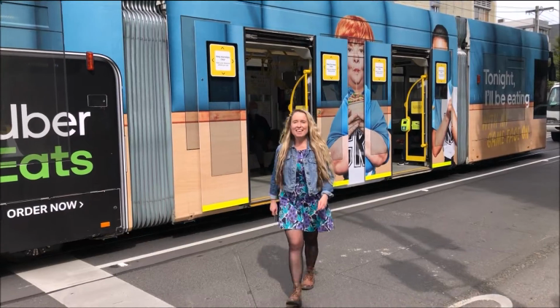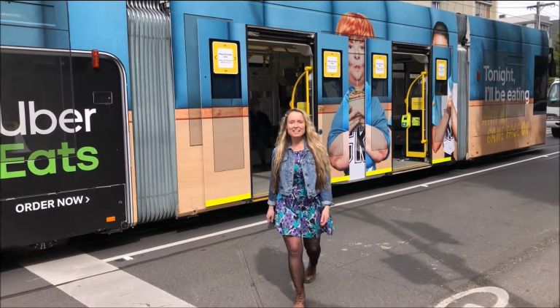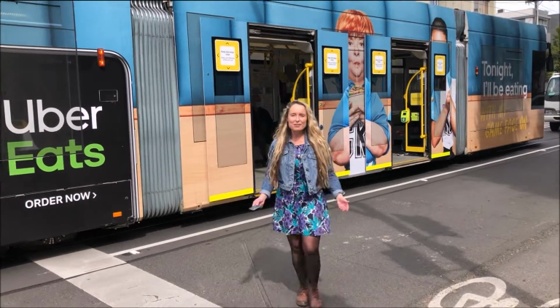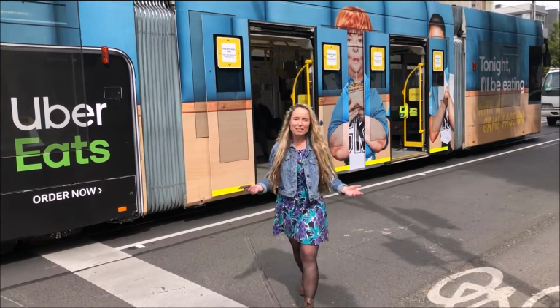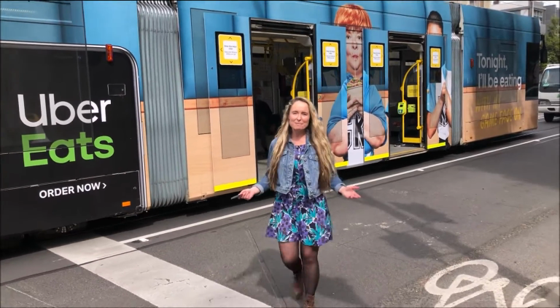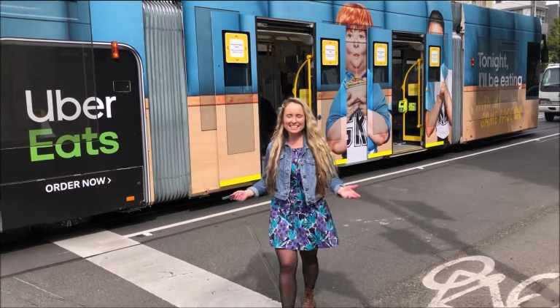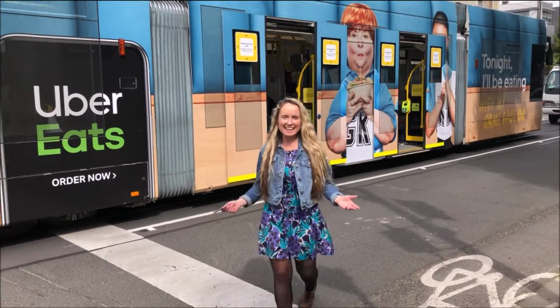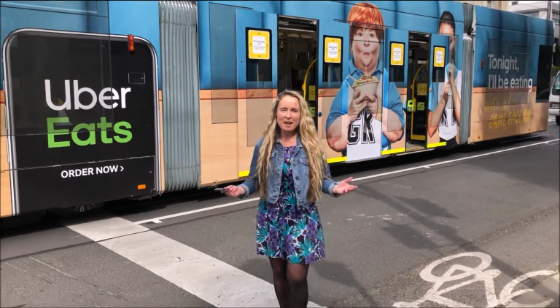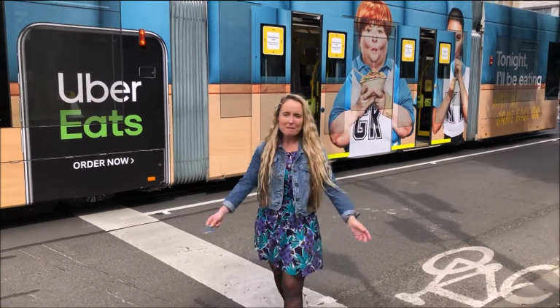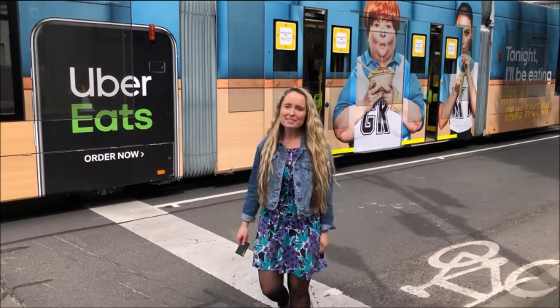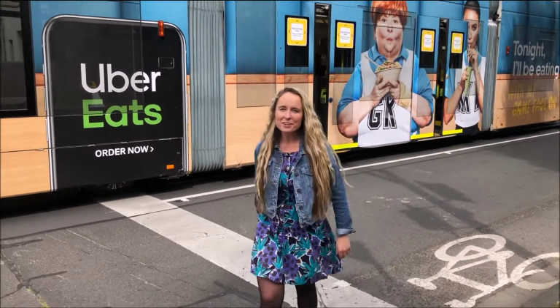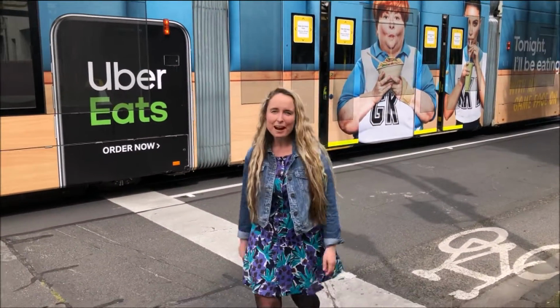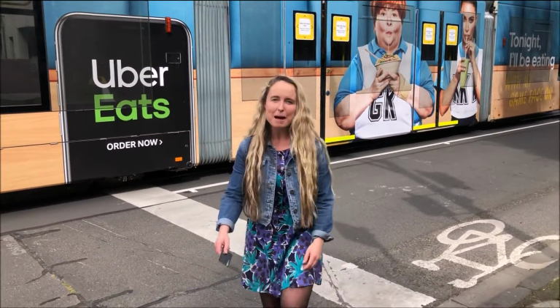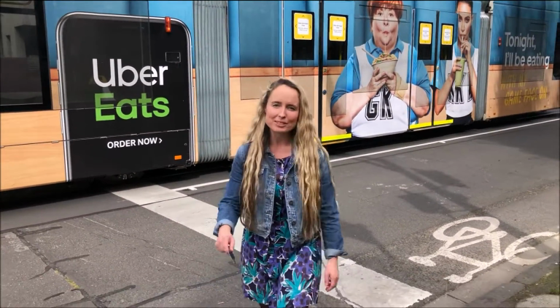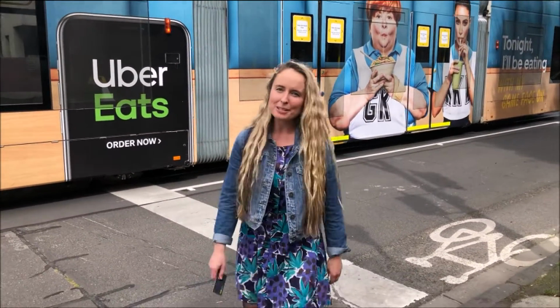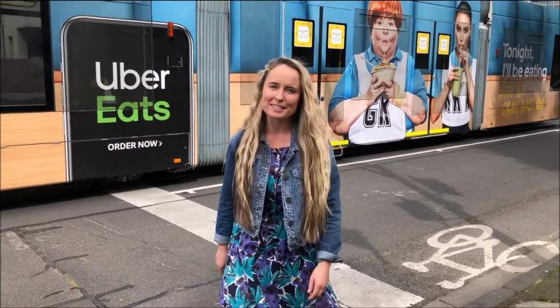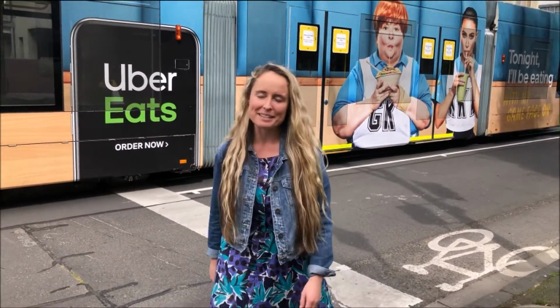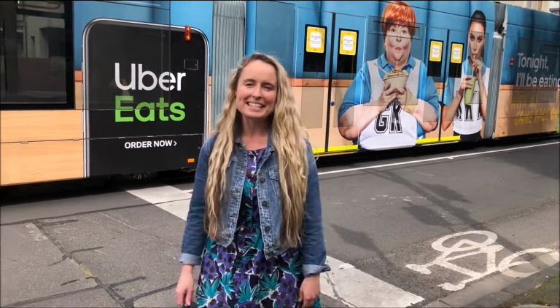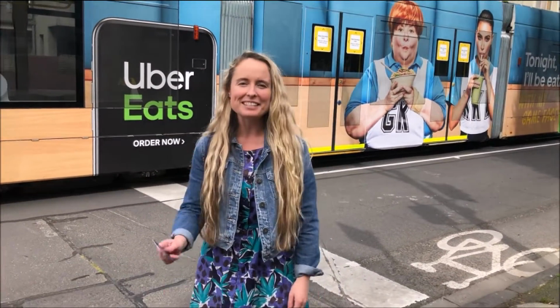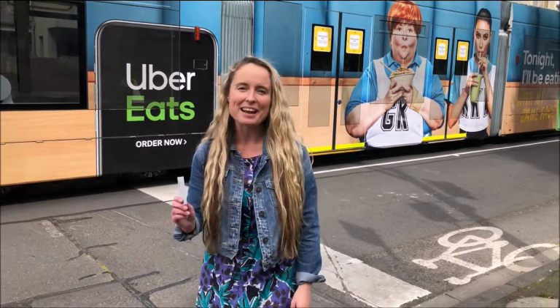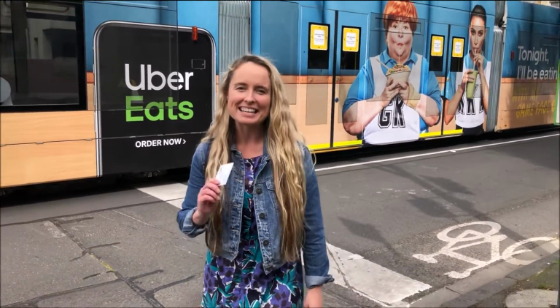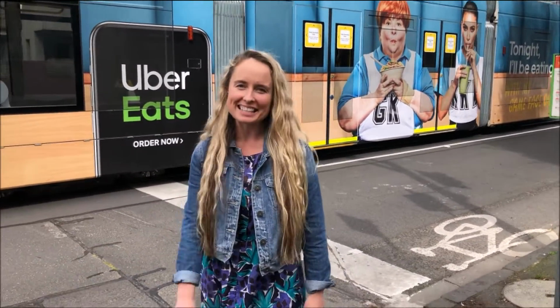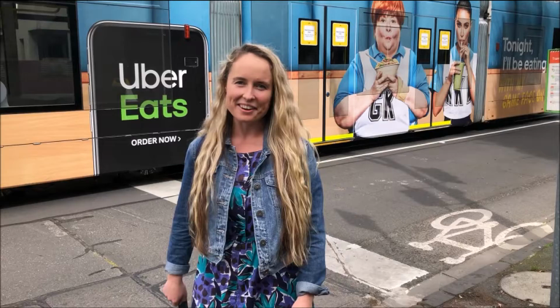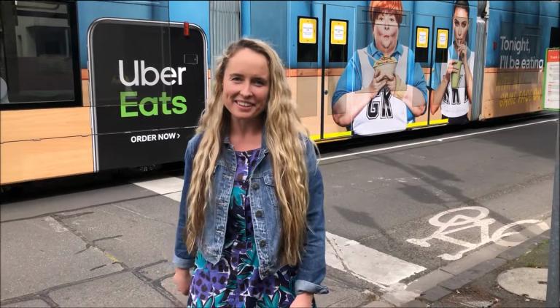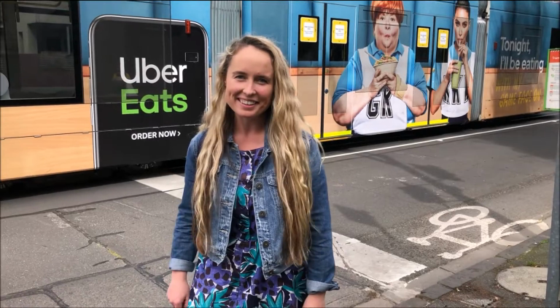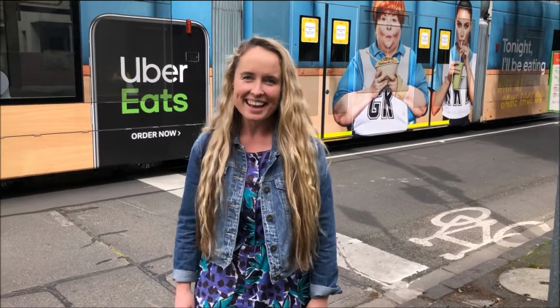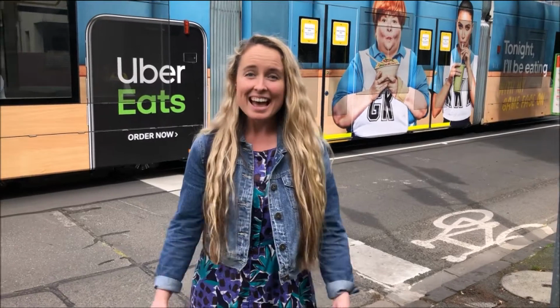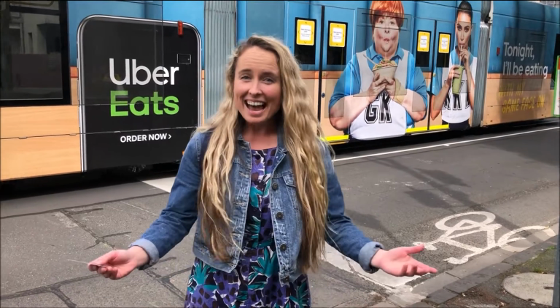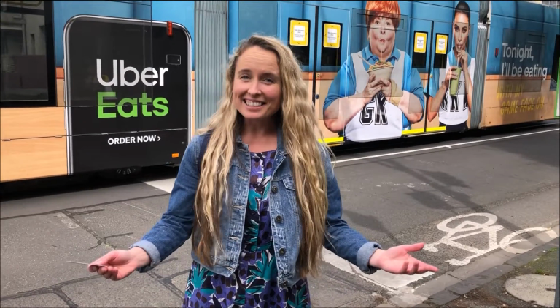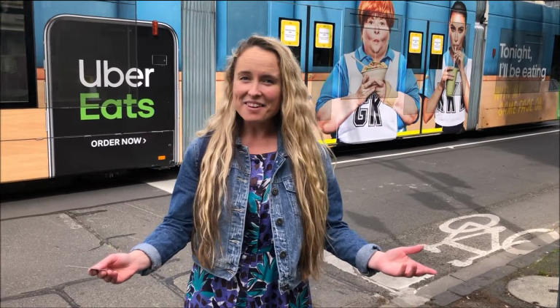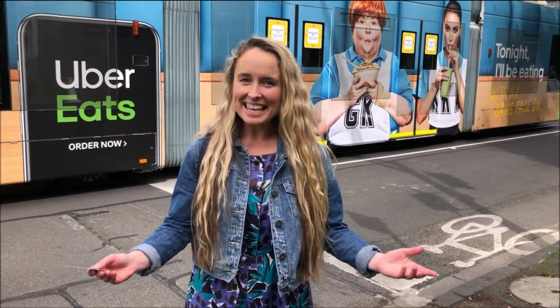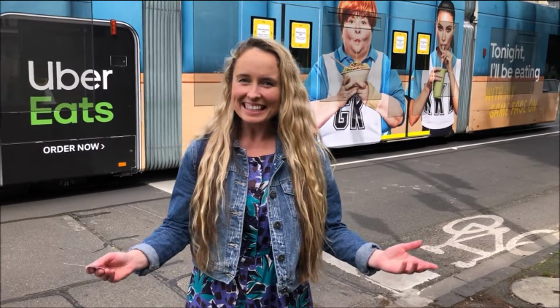Thanks for travelling with me today. Melbourne's got a great public transport system to get to where you need to go. I'll see you all at Deakin.